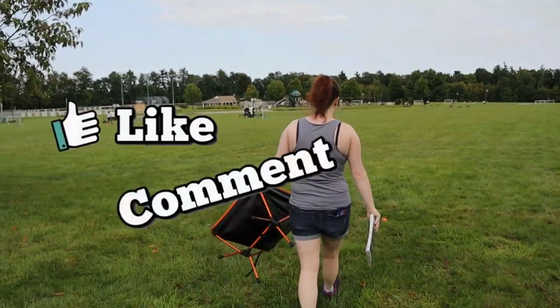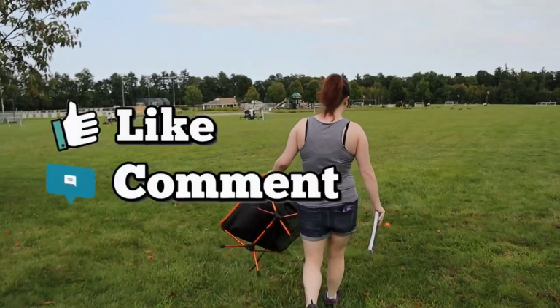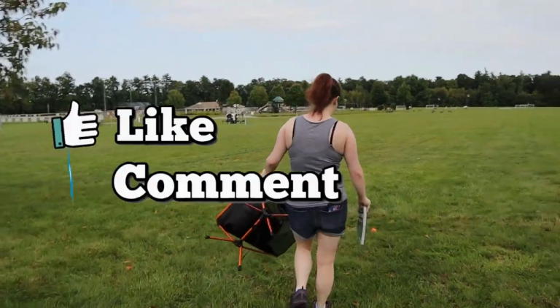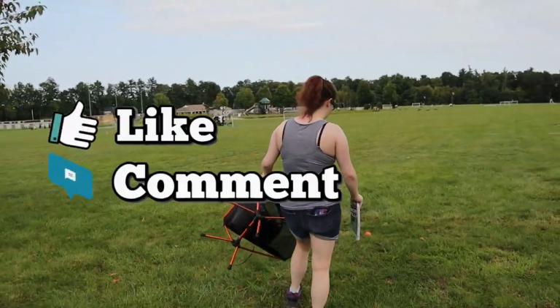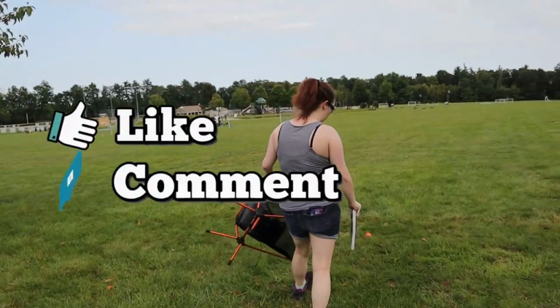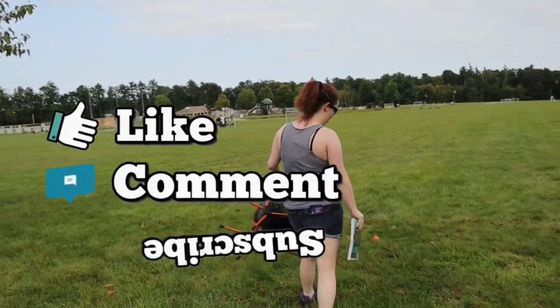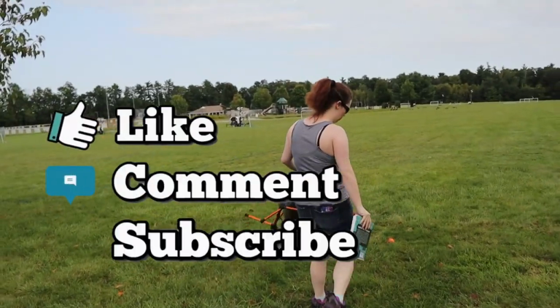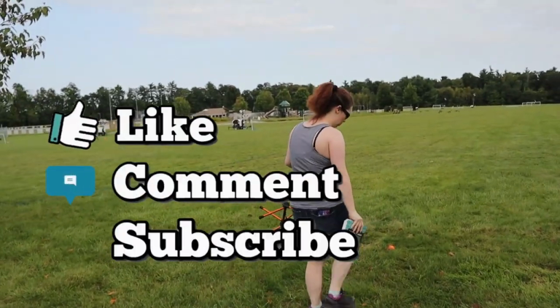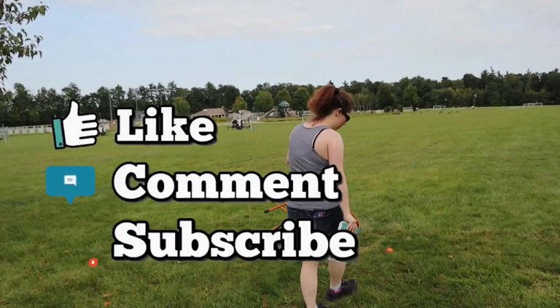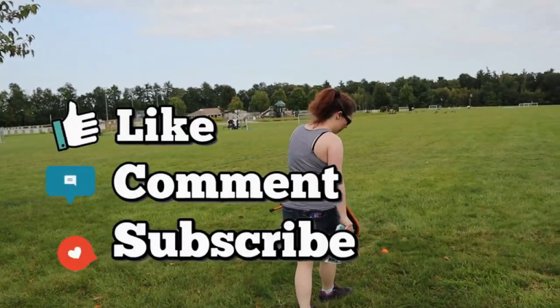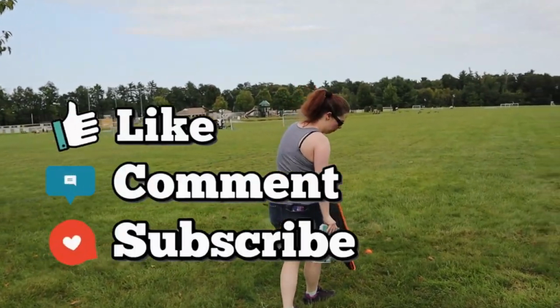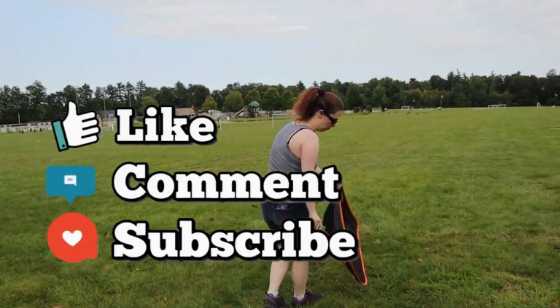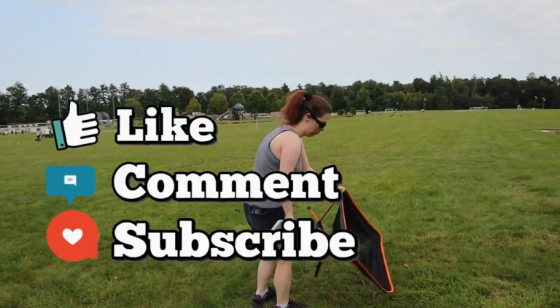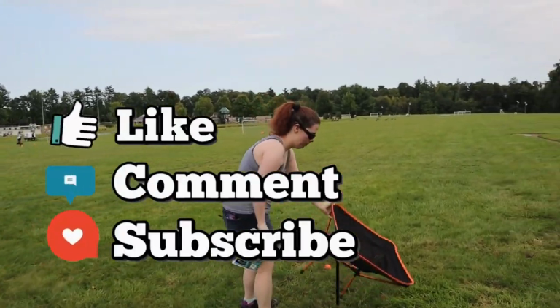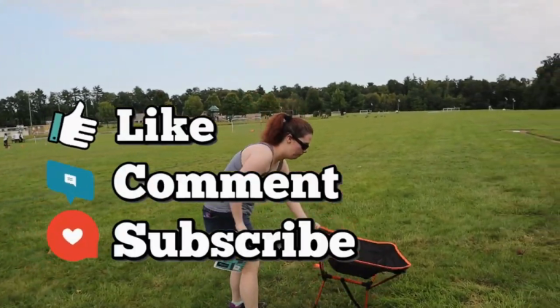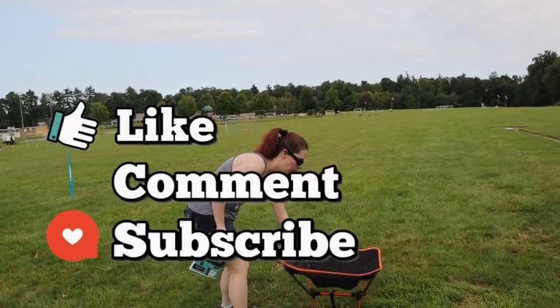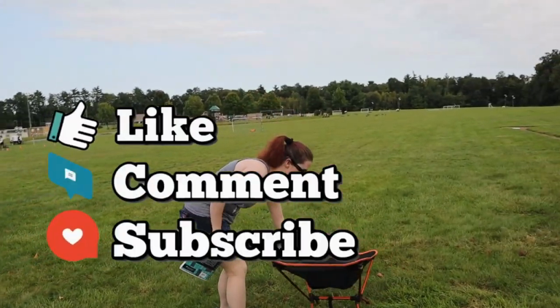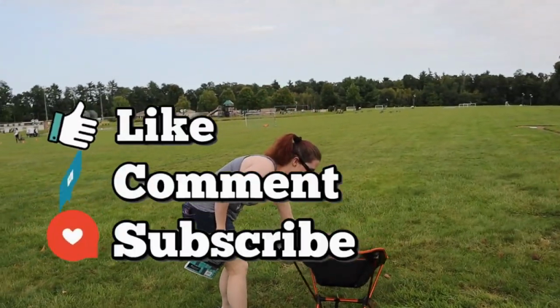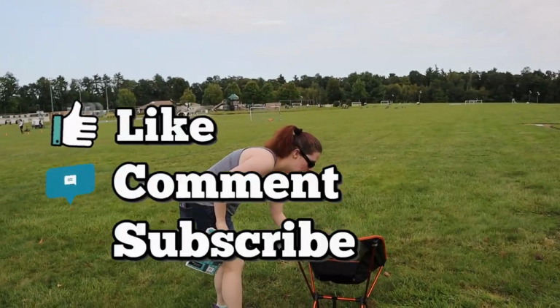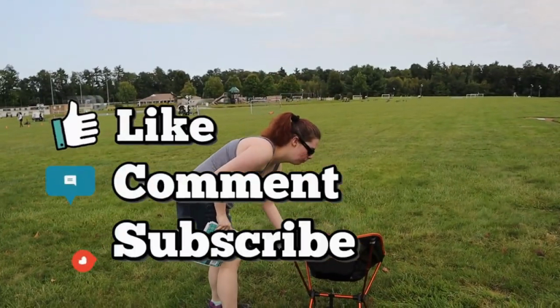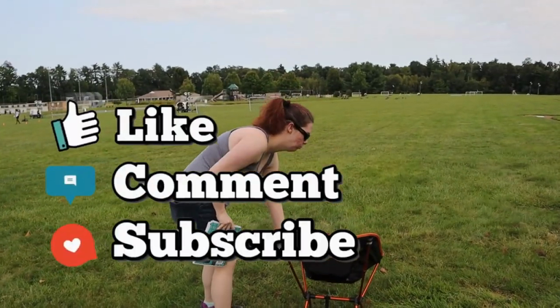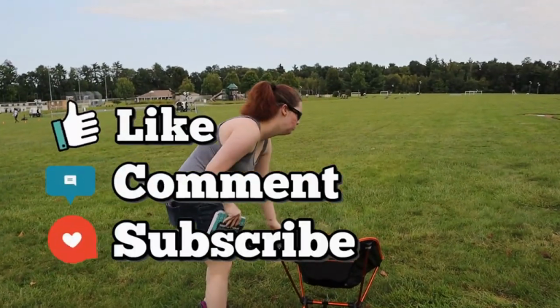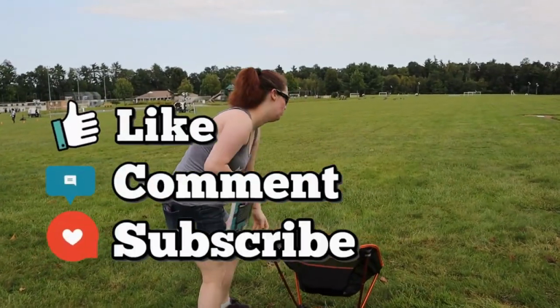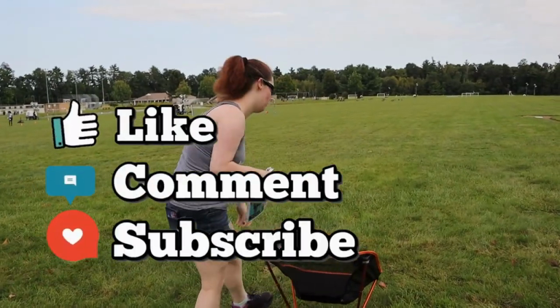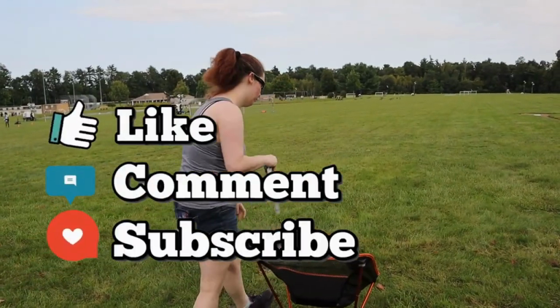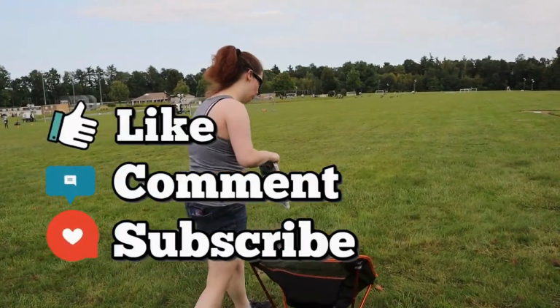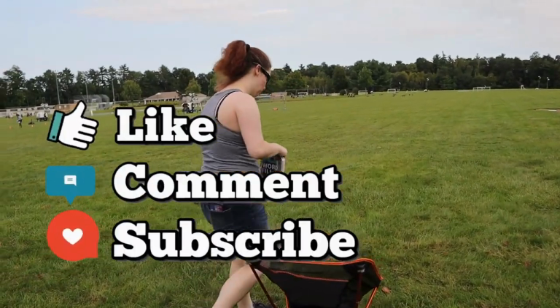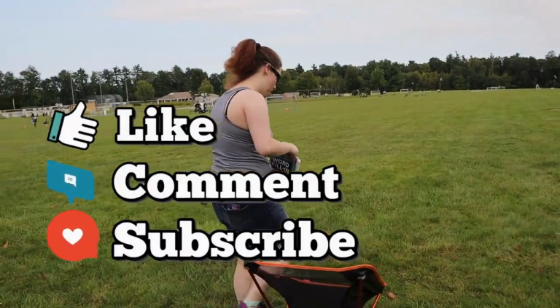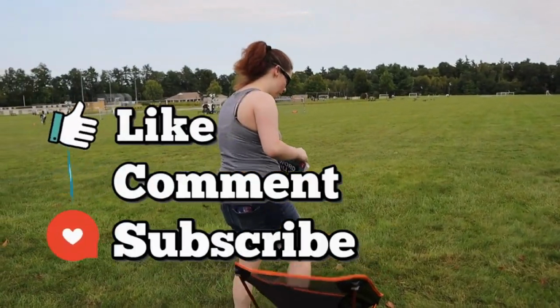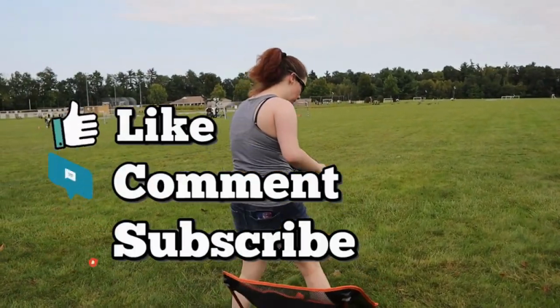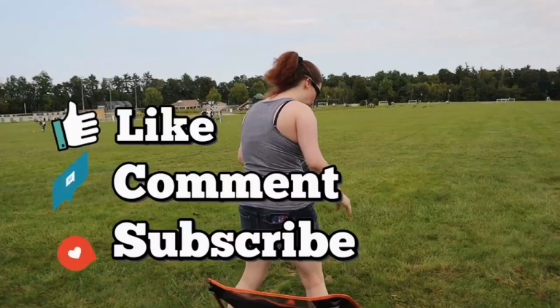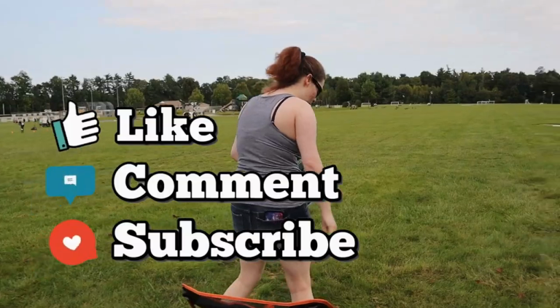This has been Prepared Guy. Don't forget to like, comment, subscribe. And until next time guys, stay prepared.